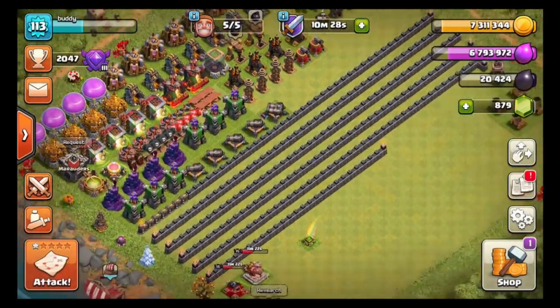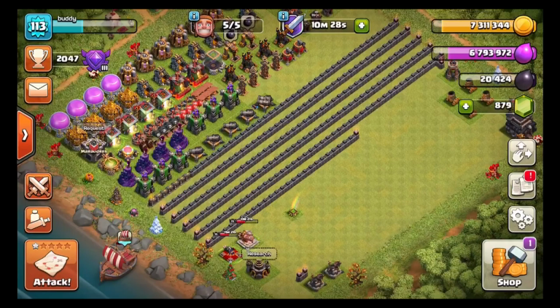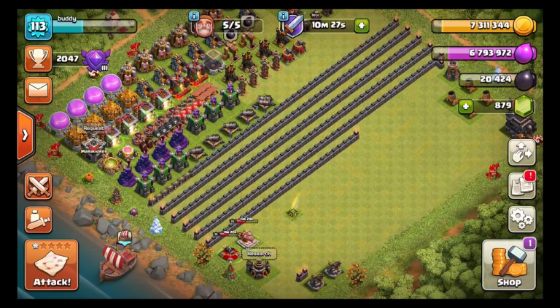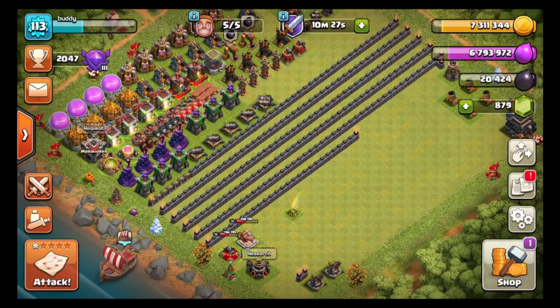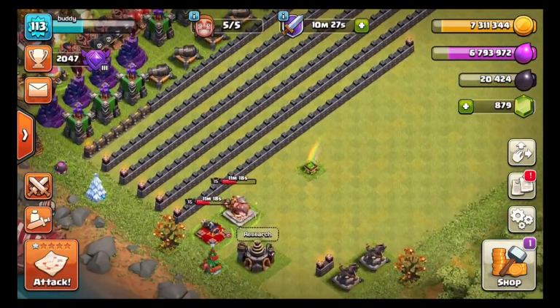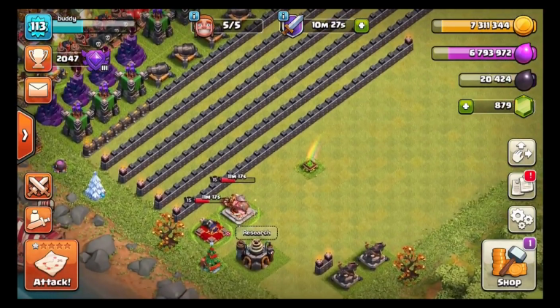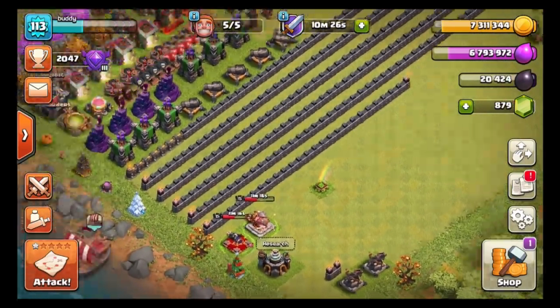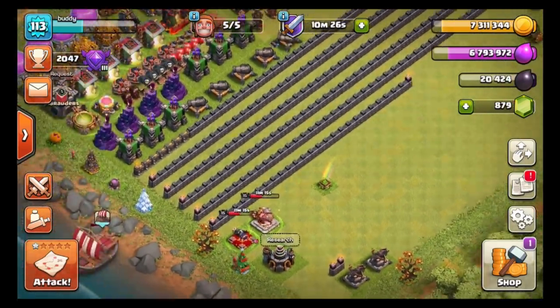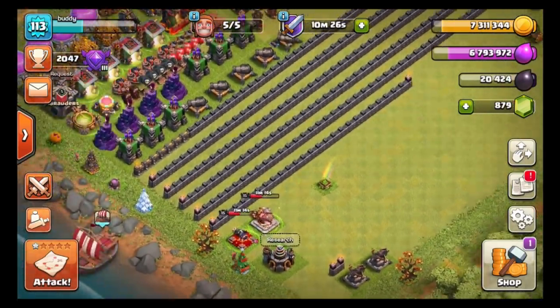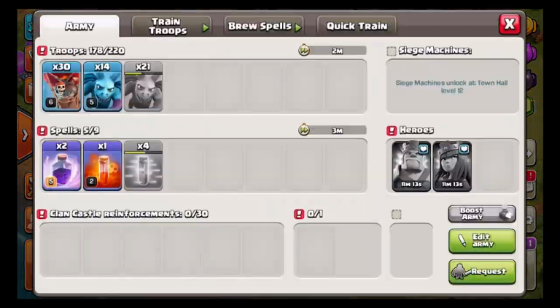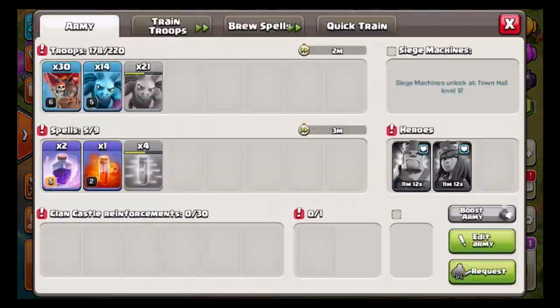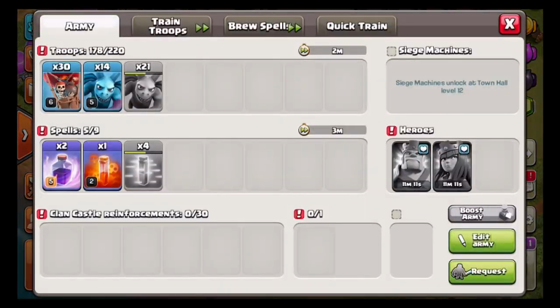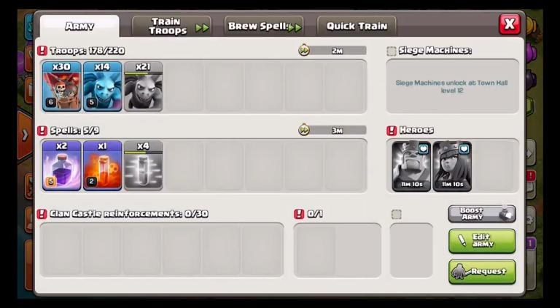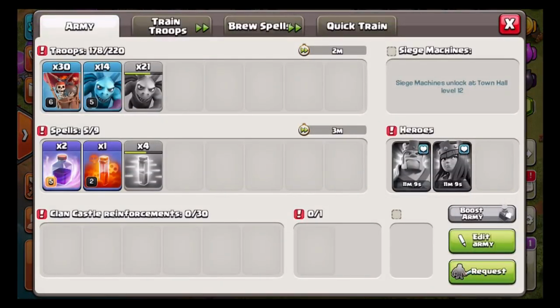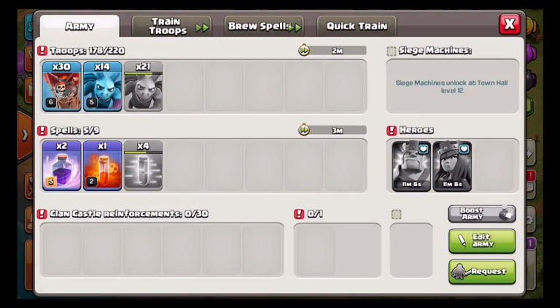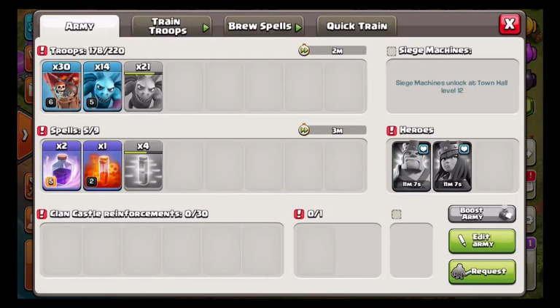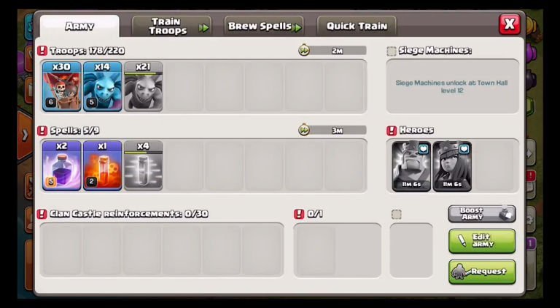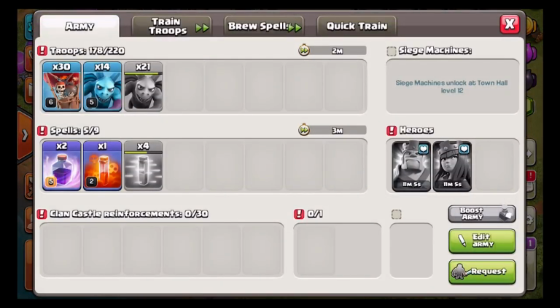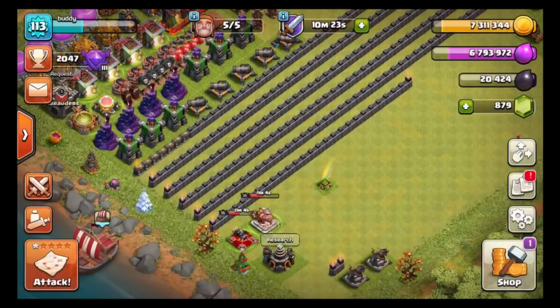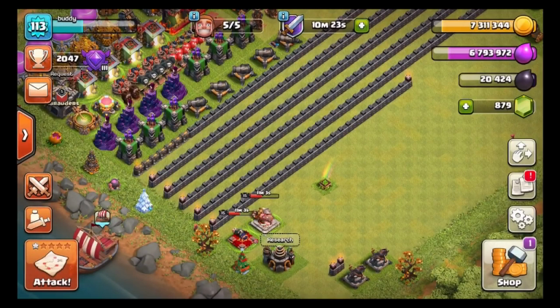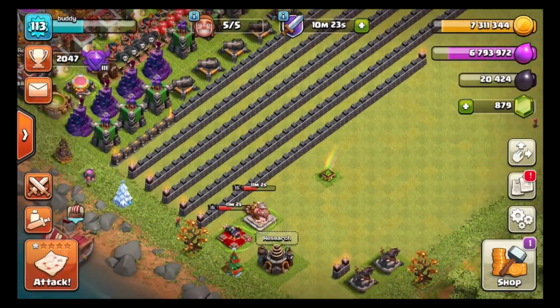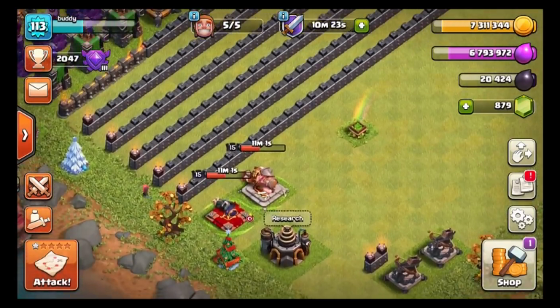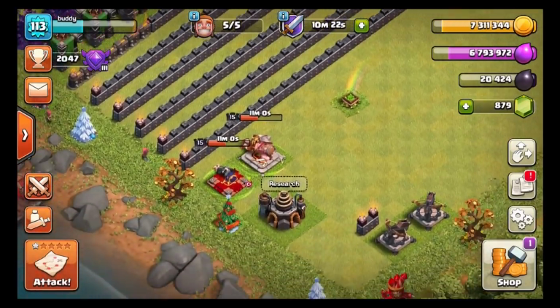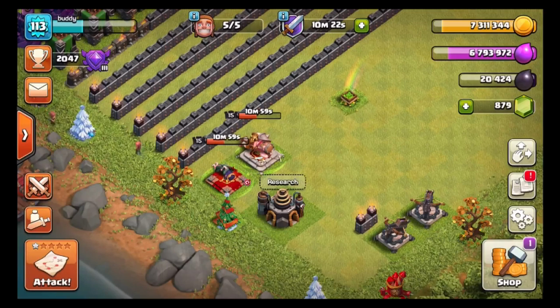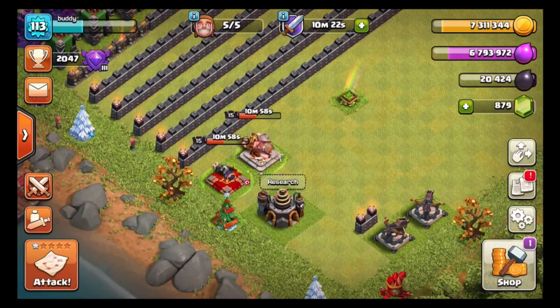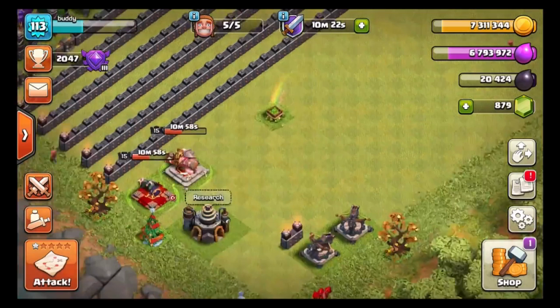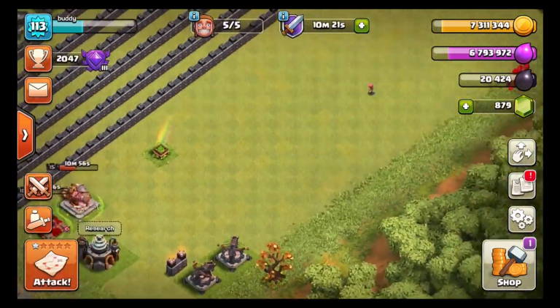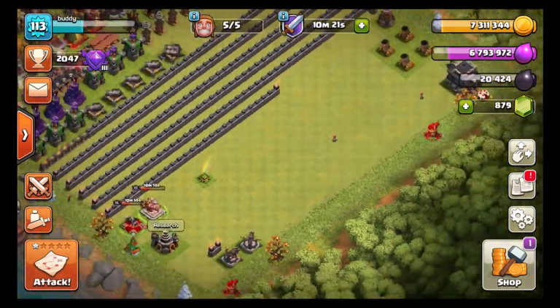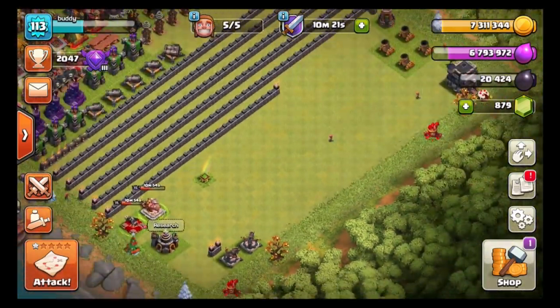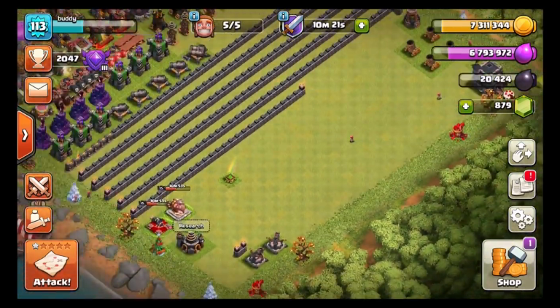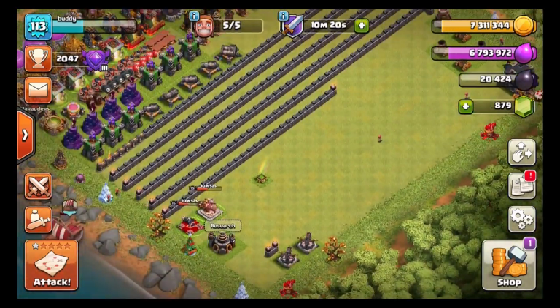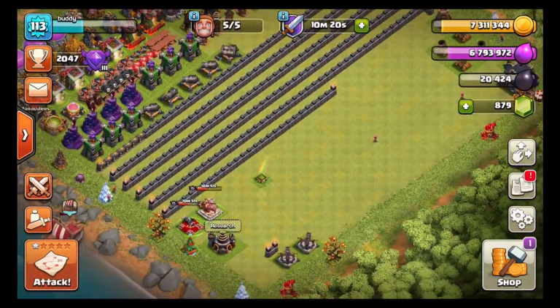We got 2,200 dark elixir, 300,000 to 380,000 elixir, and 400,000 gold — that's pretty good loot. My heroes are going to train up in about two or three minutes, everything should be done, but while we wait we have a few upgrades to do.